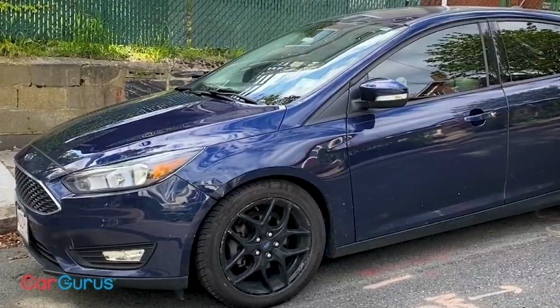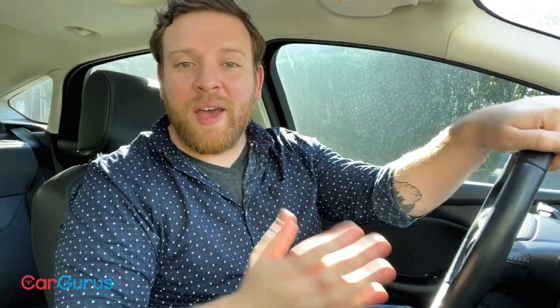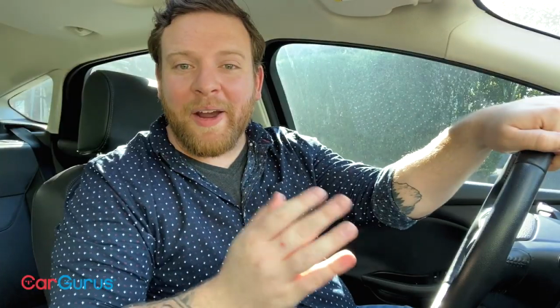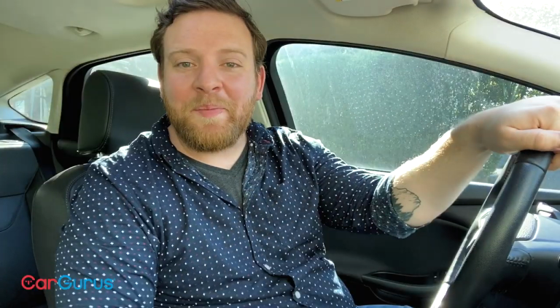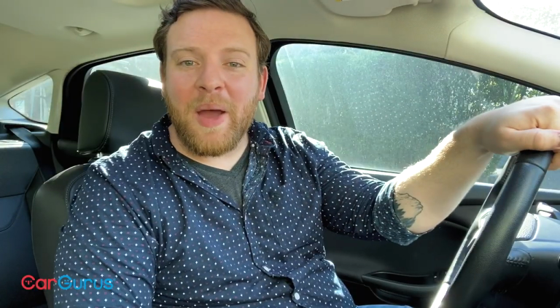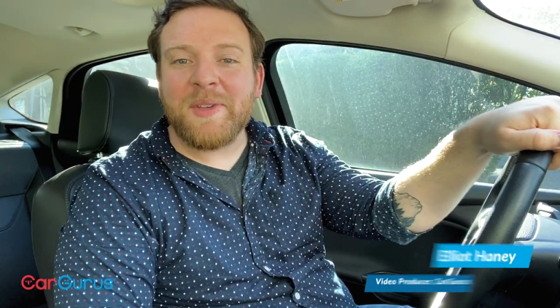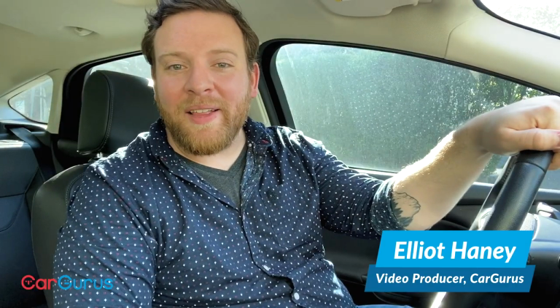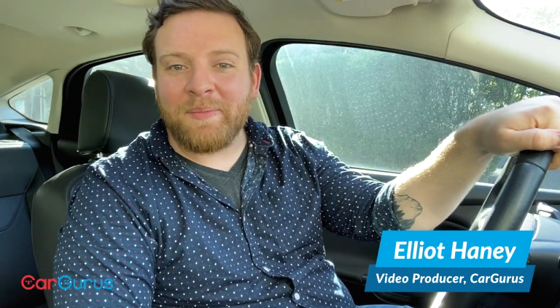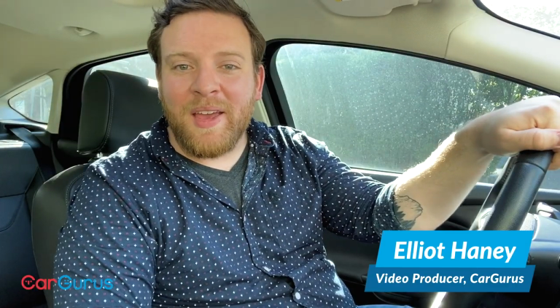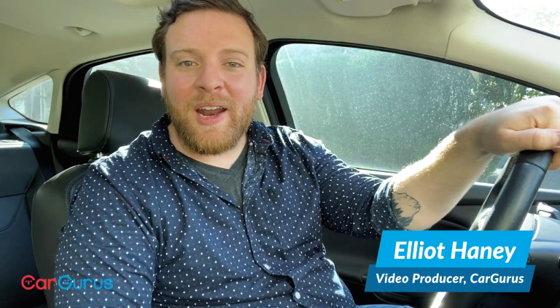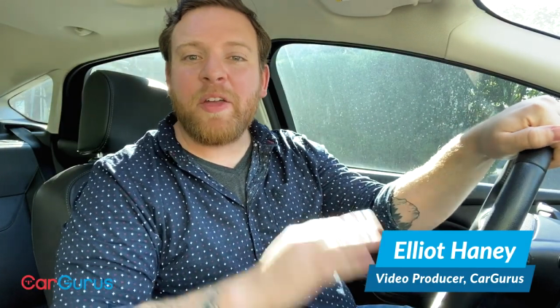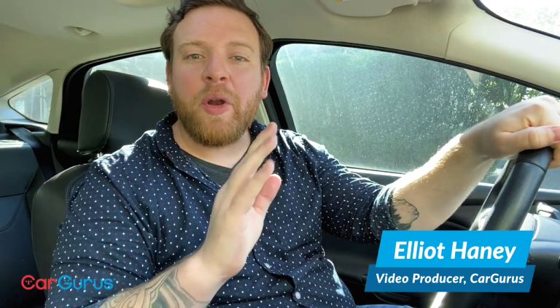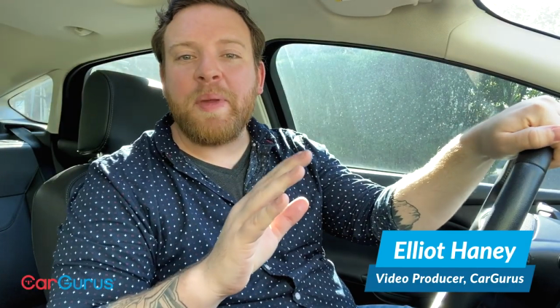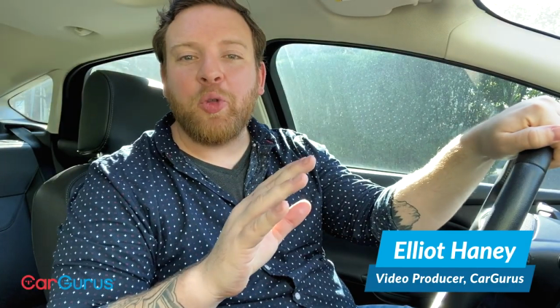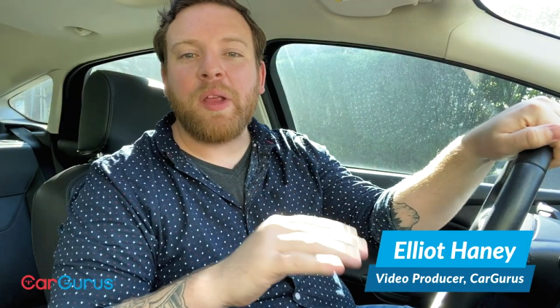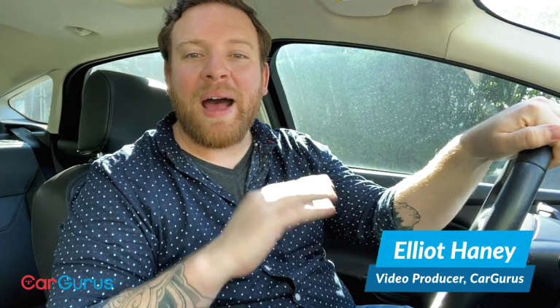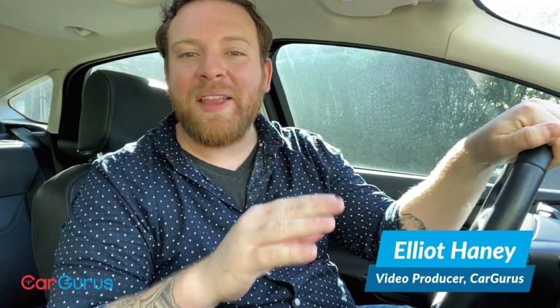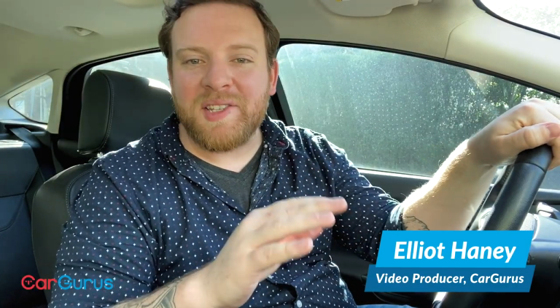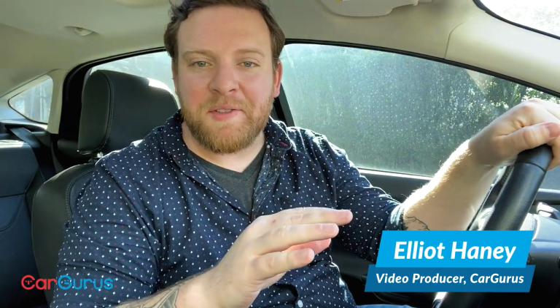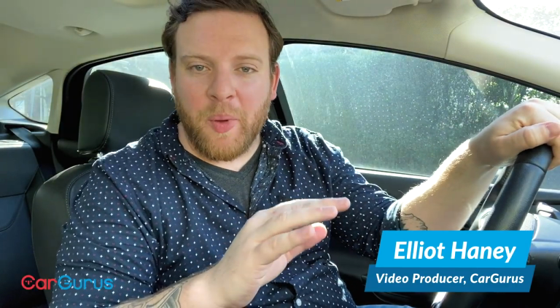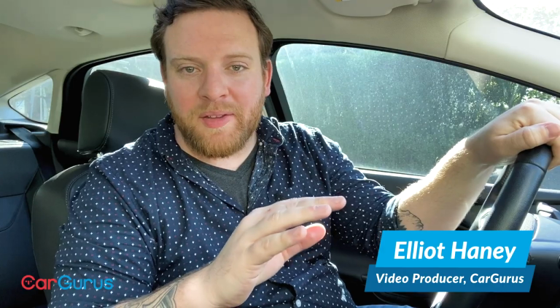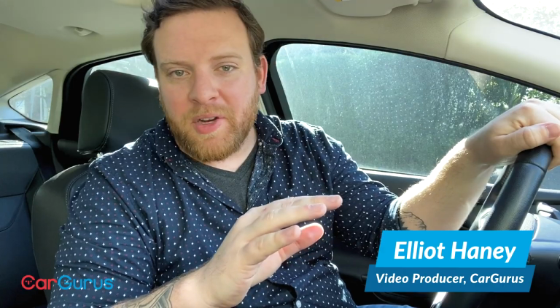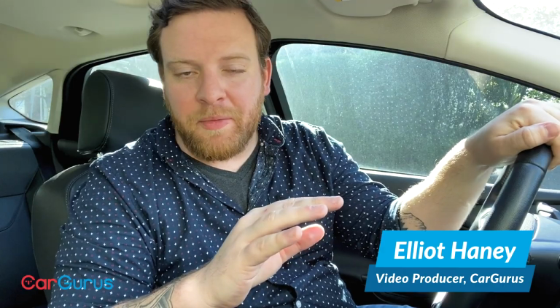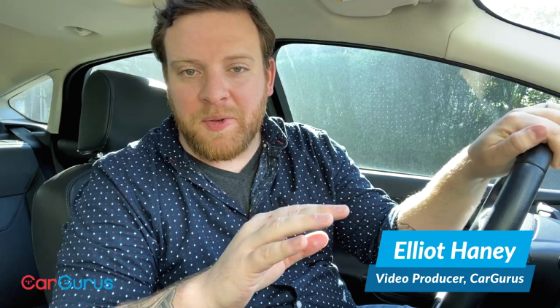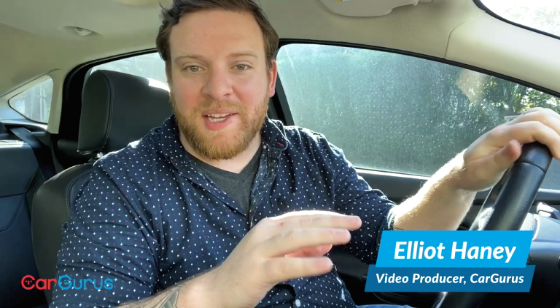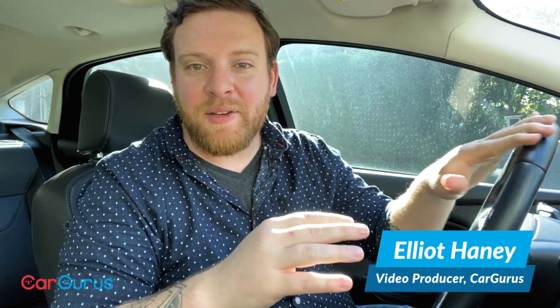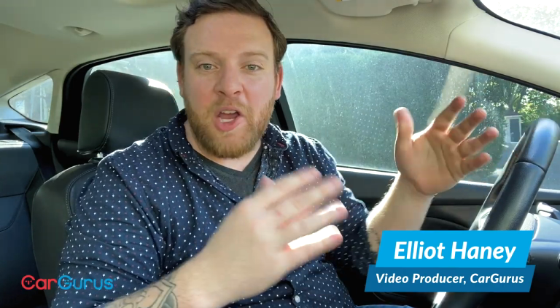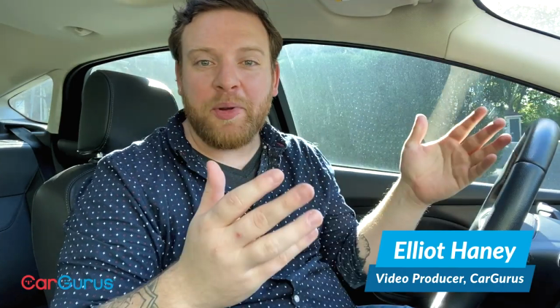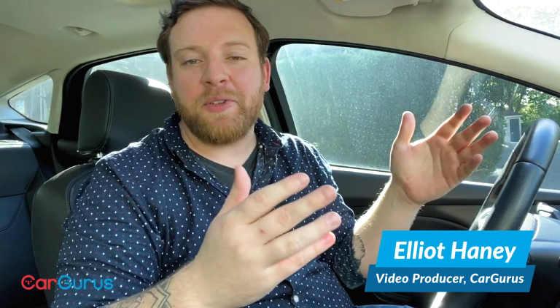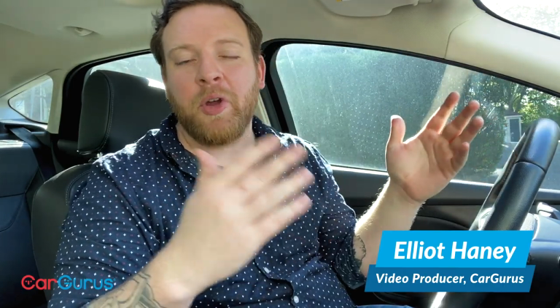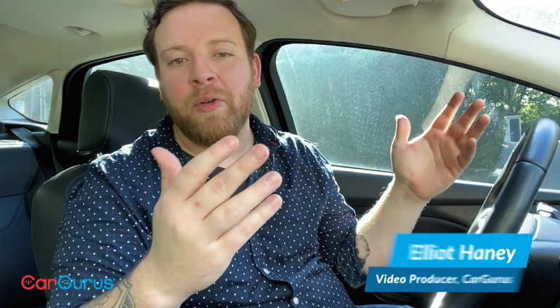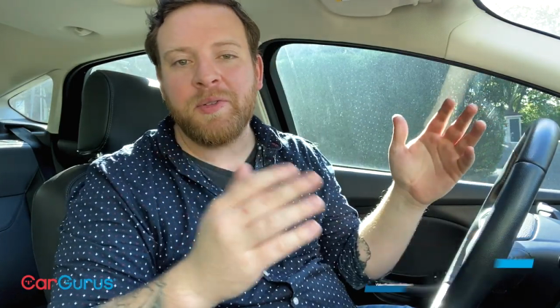Hey there, my name is Elliot, and I'm another one of the people normally behind the scenes on our weekly test survey views as the video producer for CarGurus.